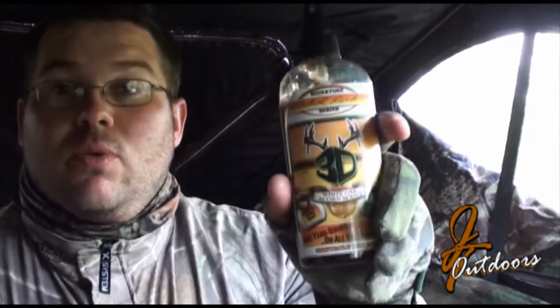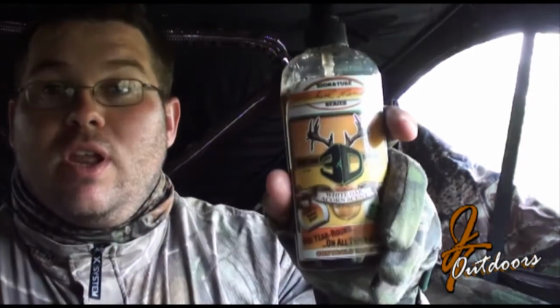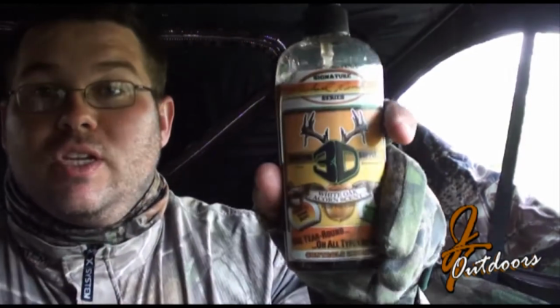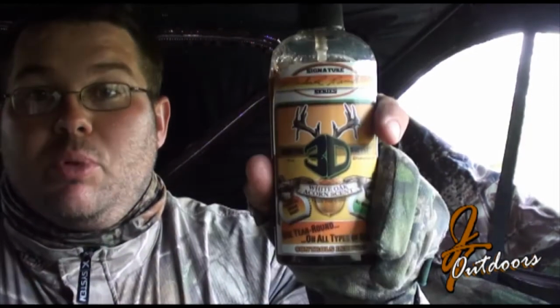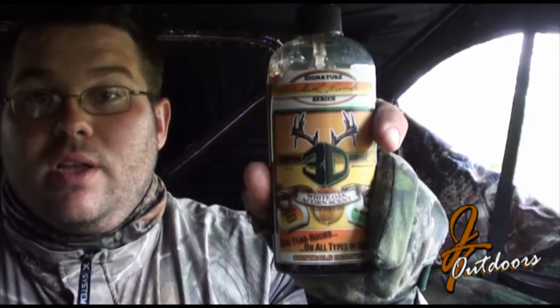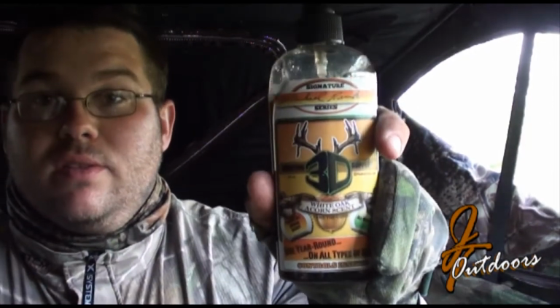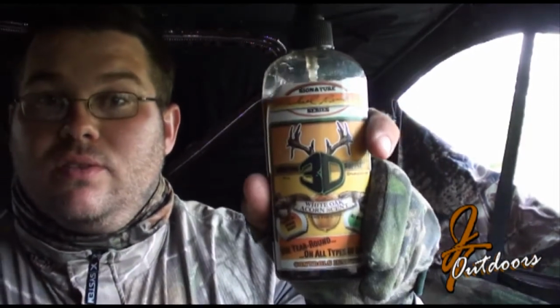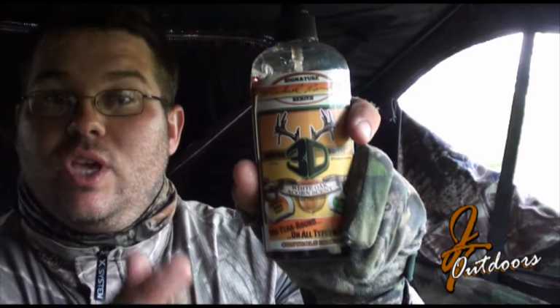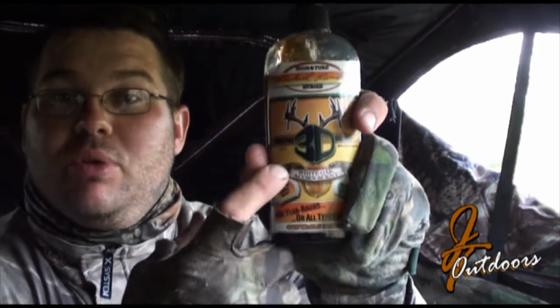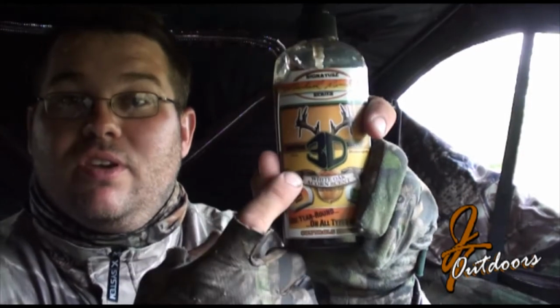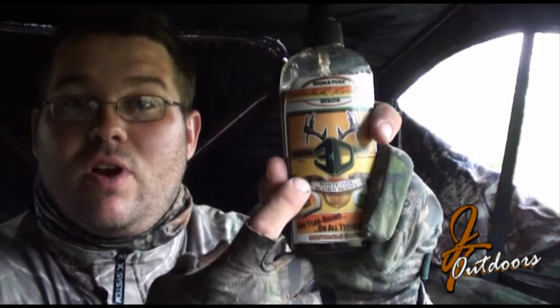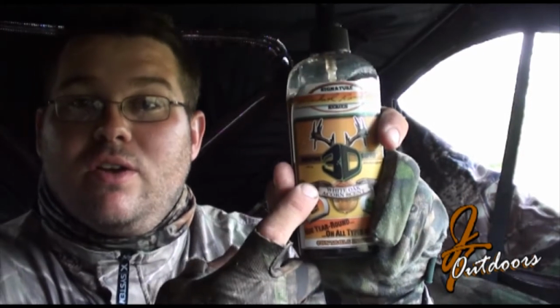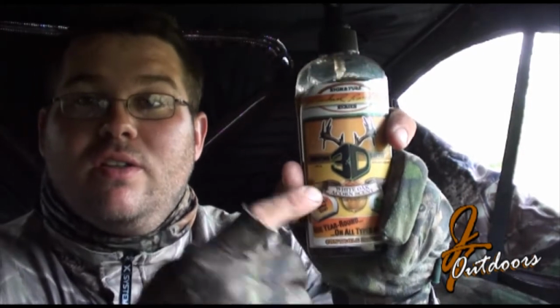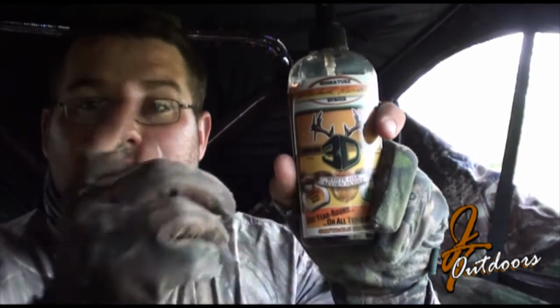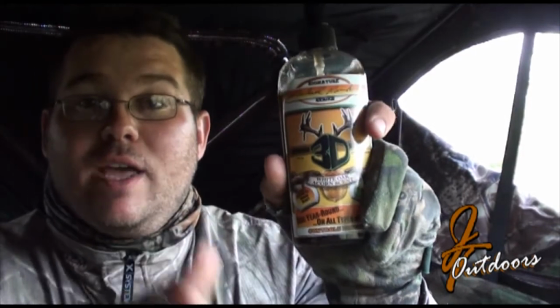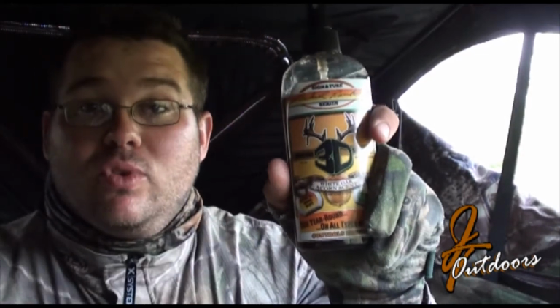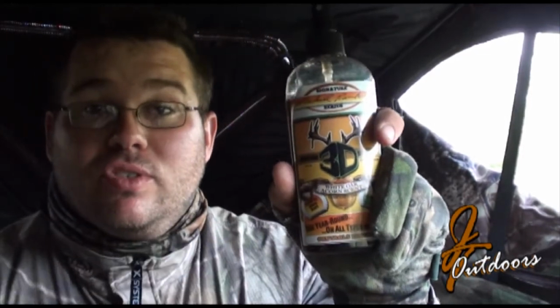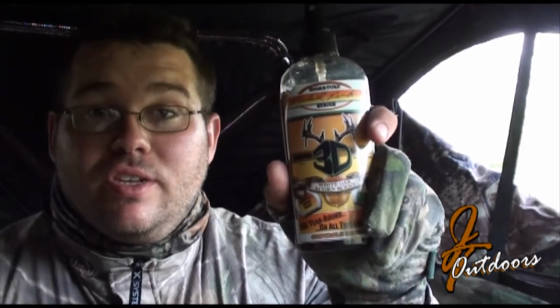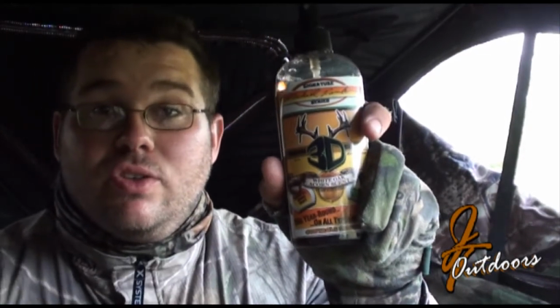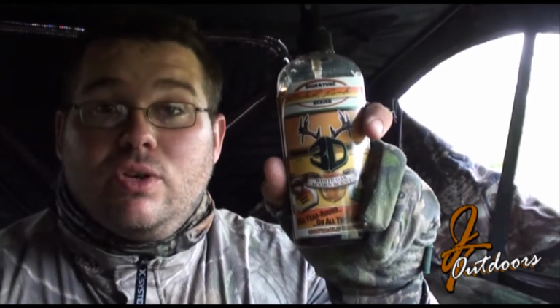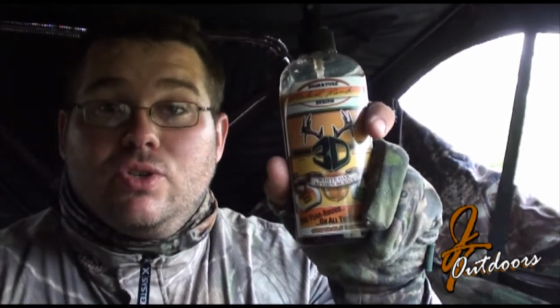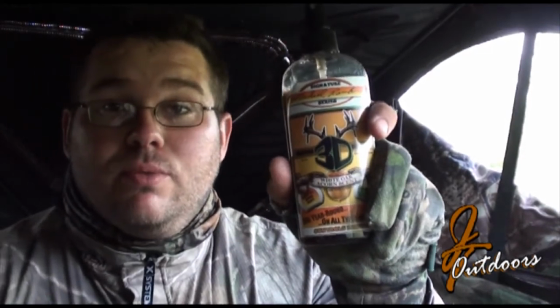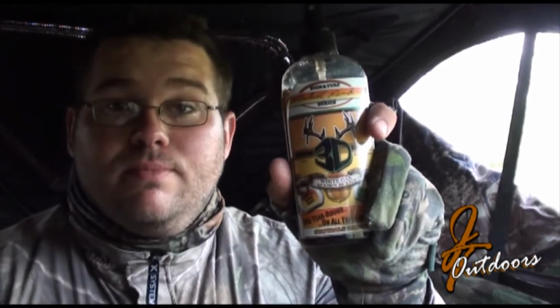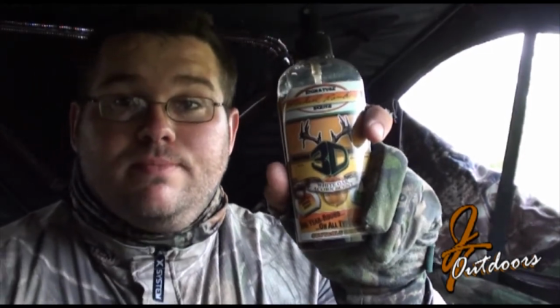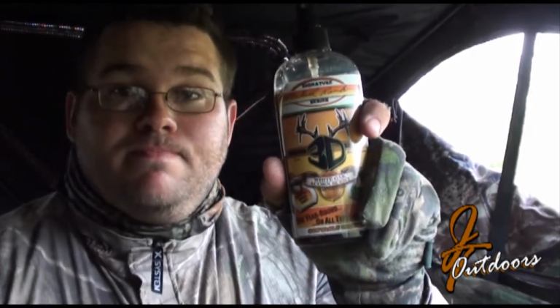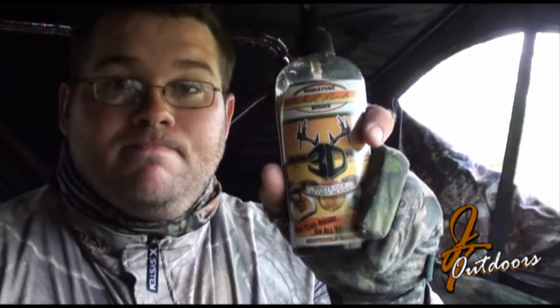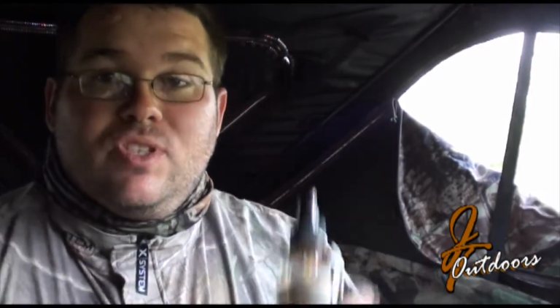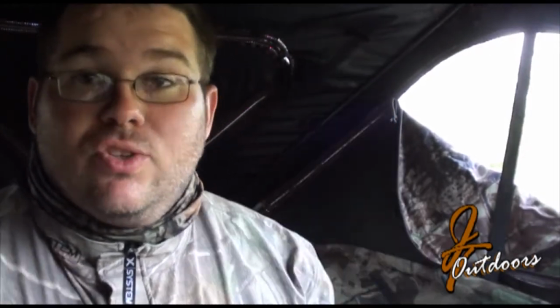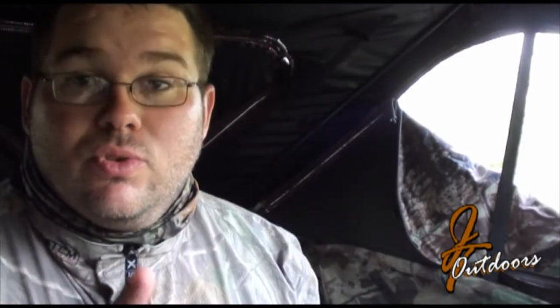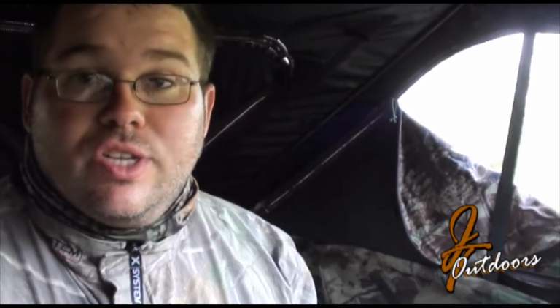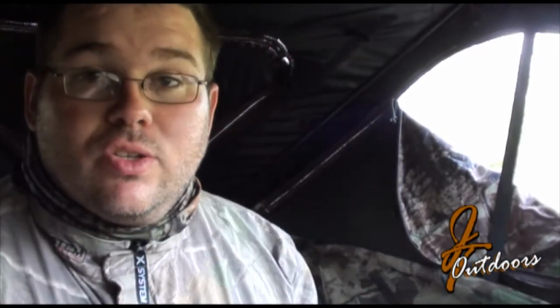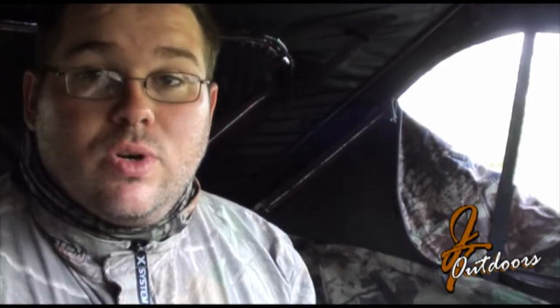3D Hunting Supply — you keep this stuff around, the animals will stay so that you can shoot them. Stay tuned, JT Outdoors.